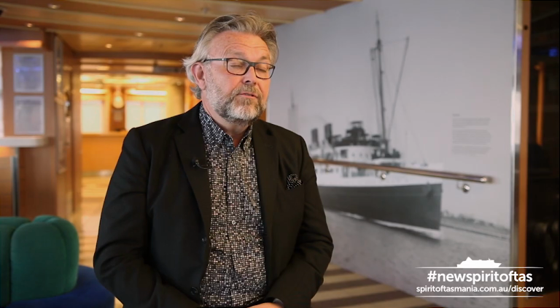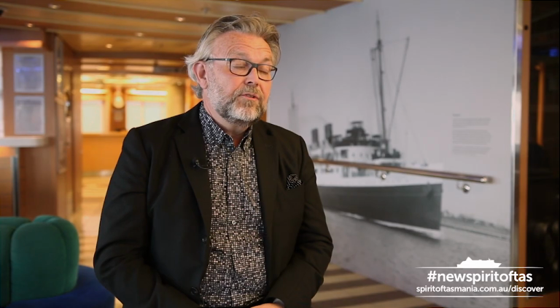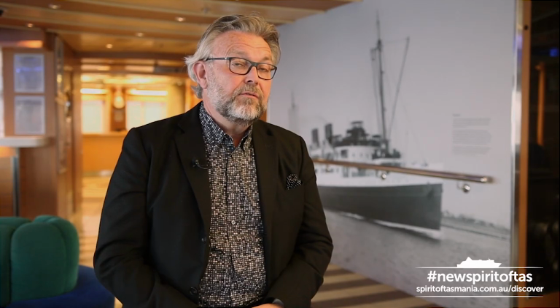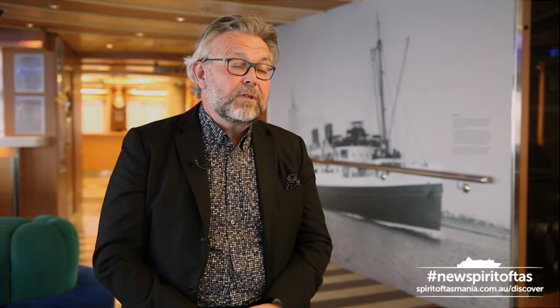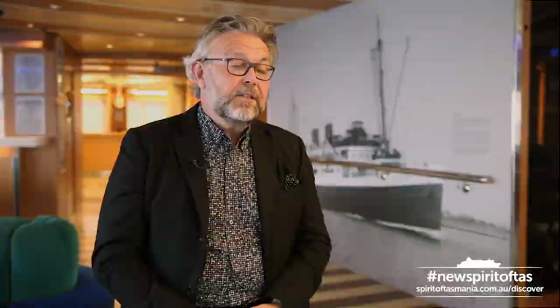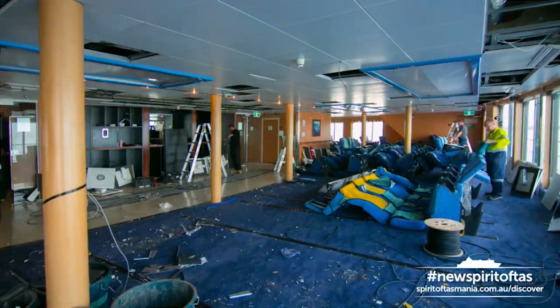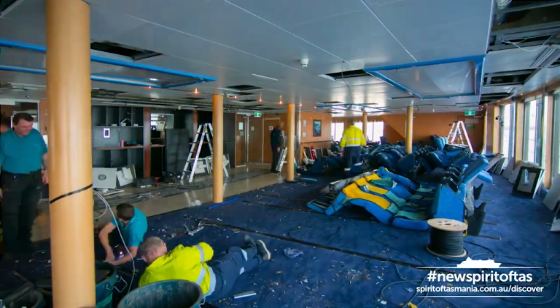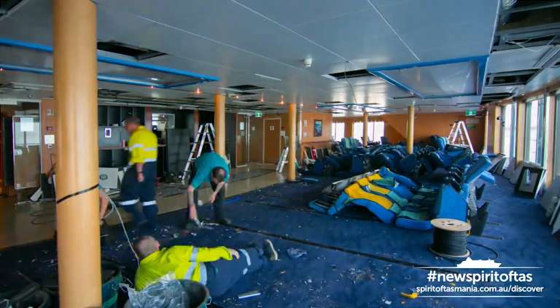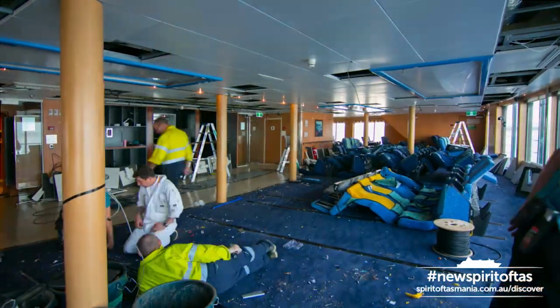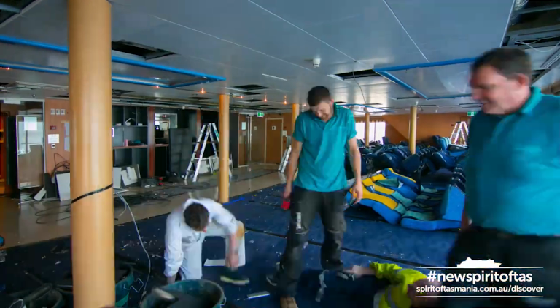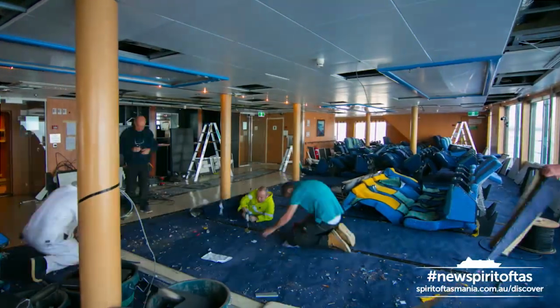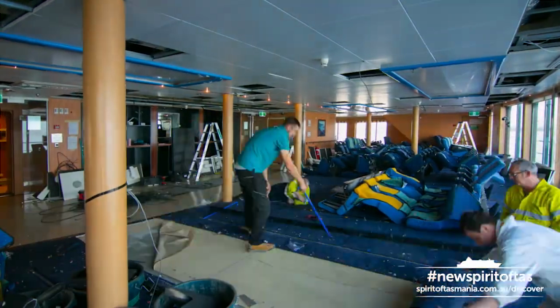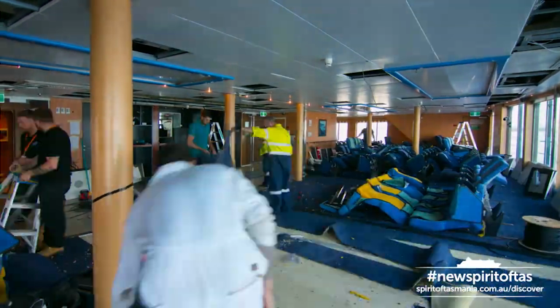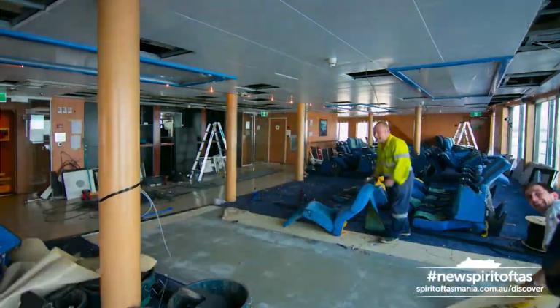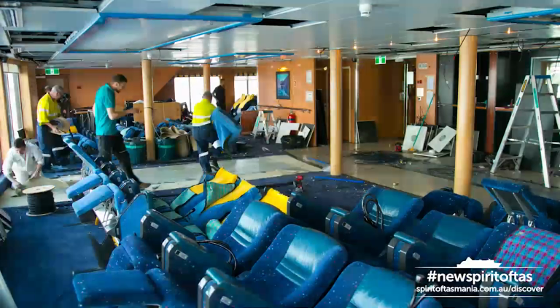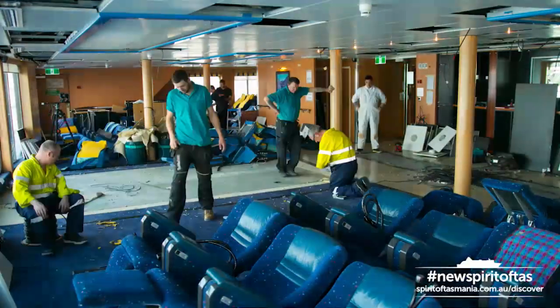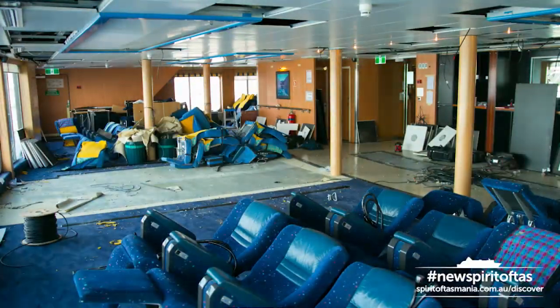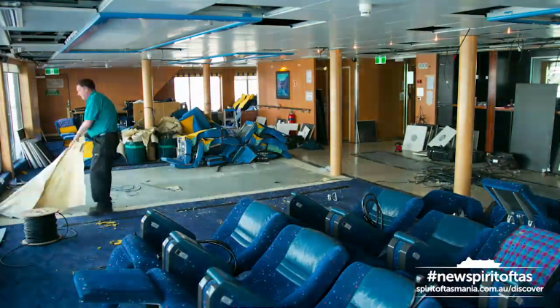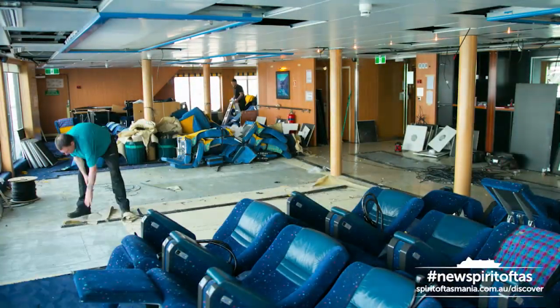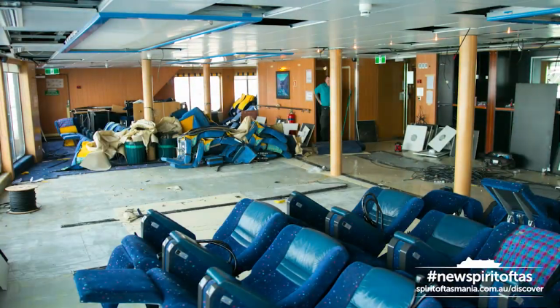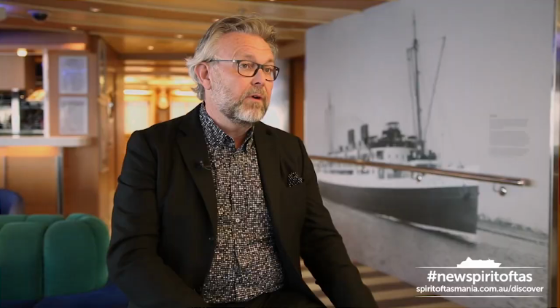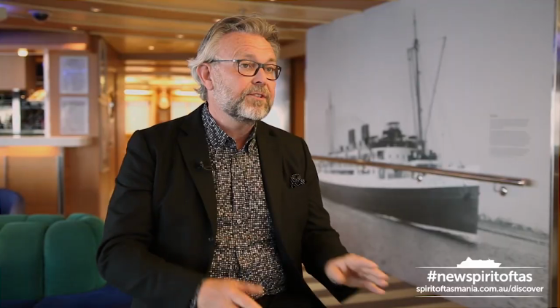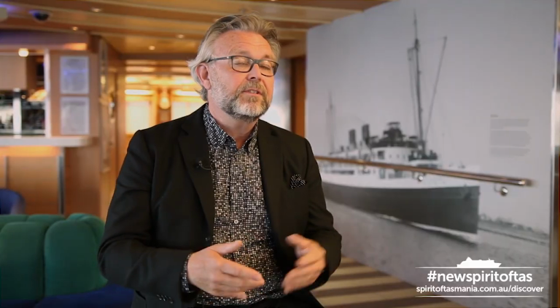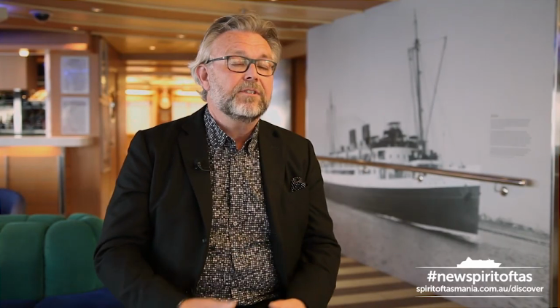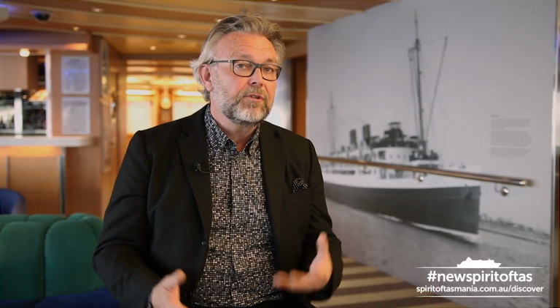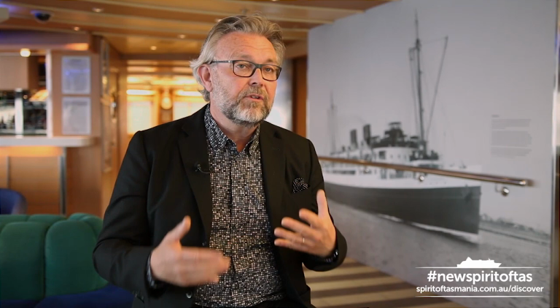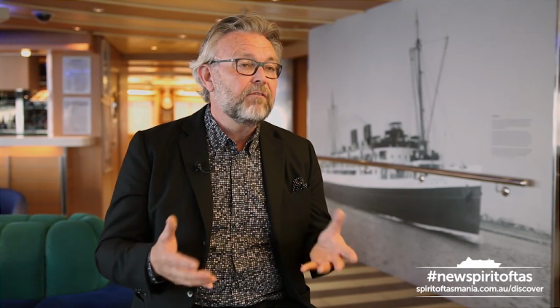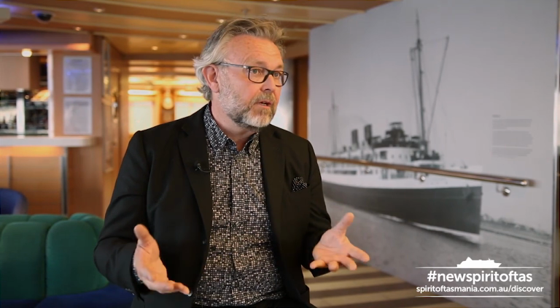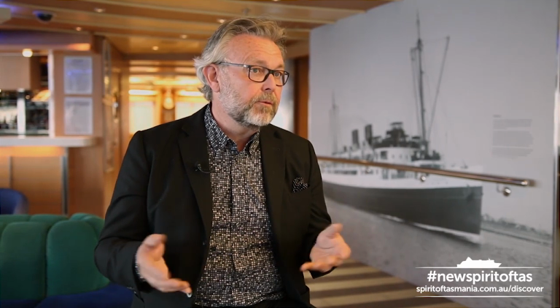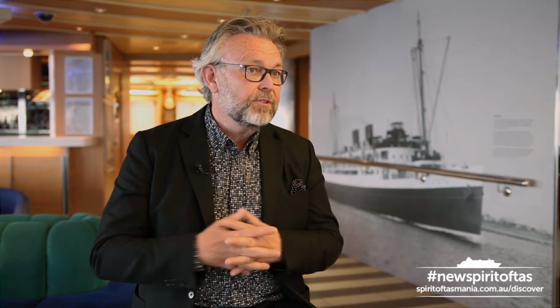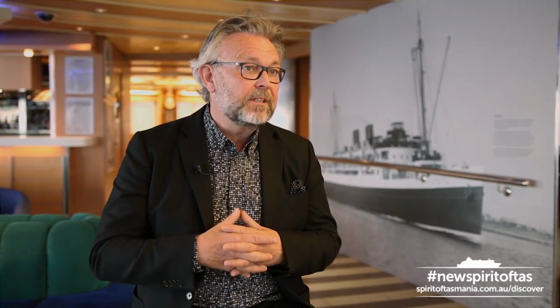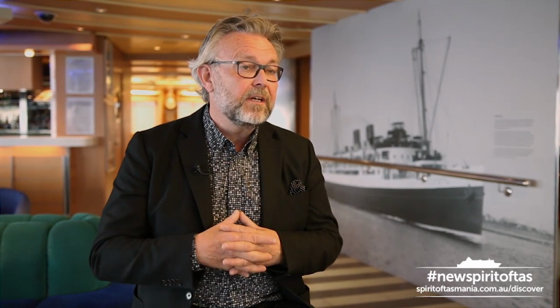The new recliners can recline very much and you also have leg rests, so you get a very comfortable seat there.